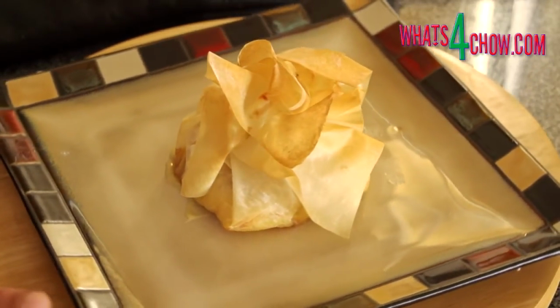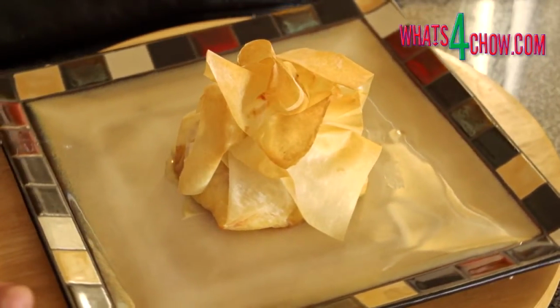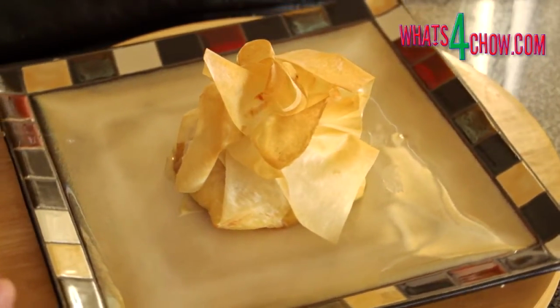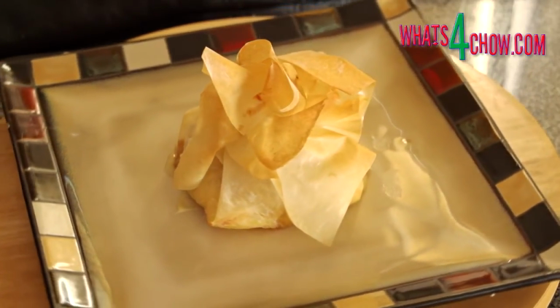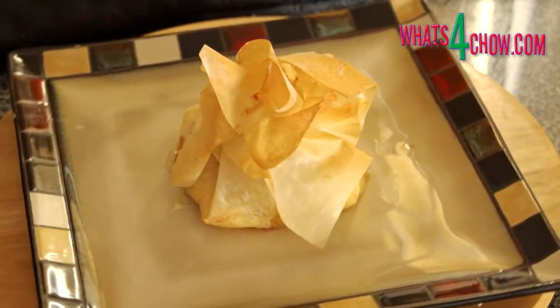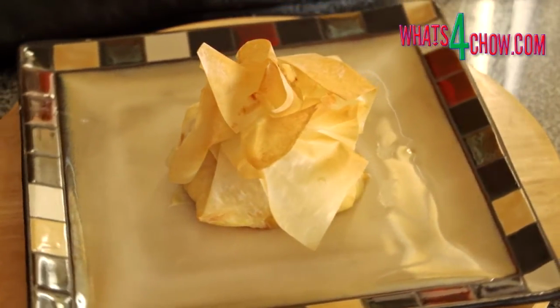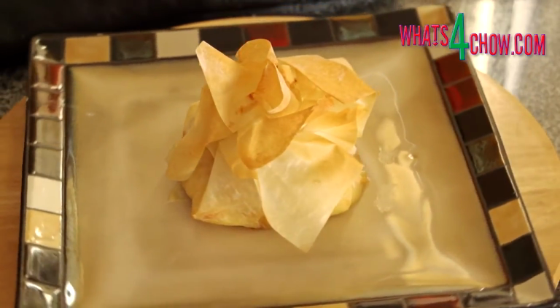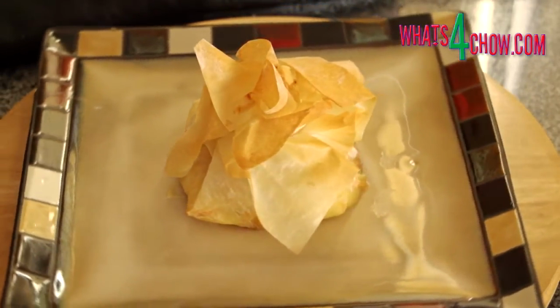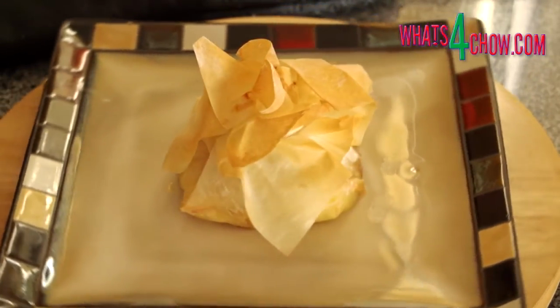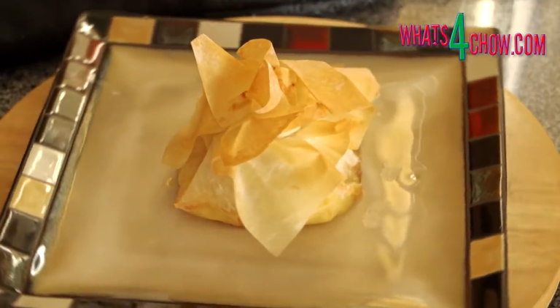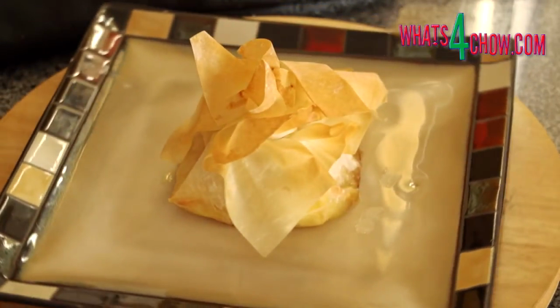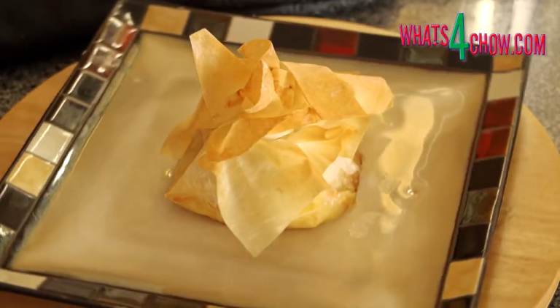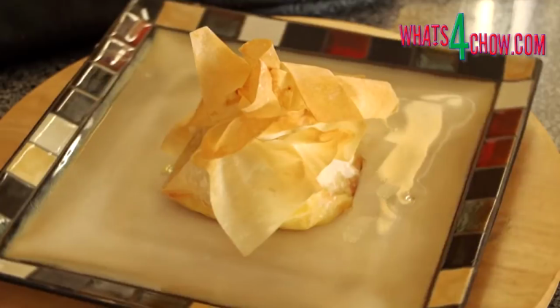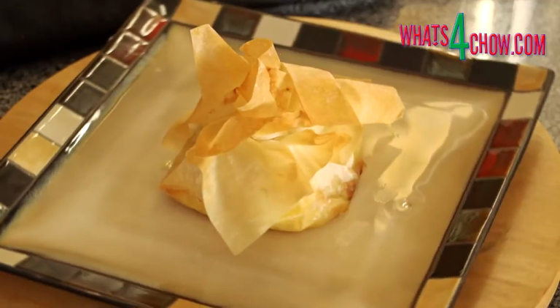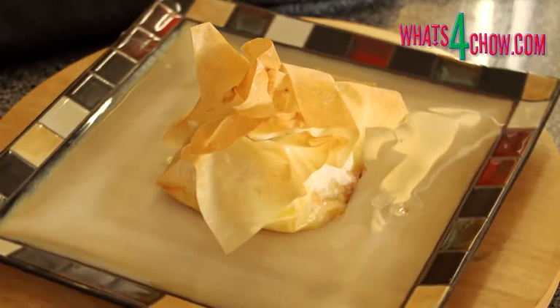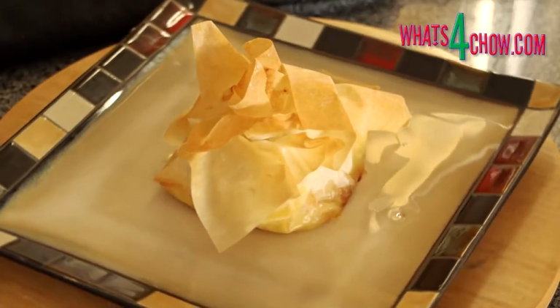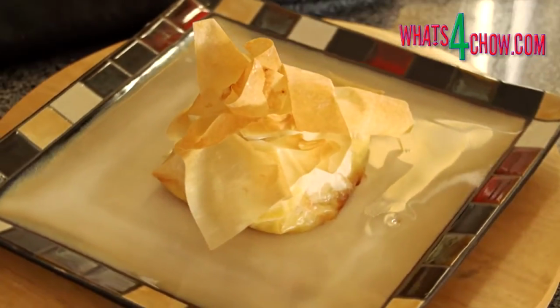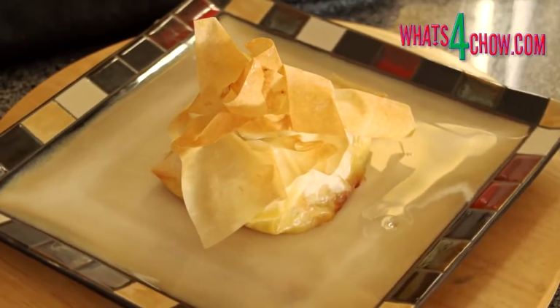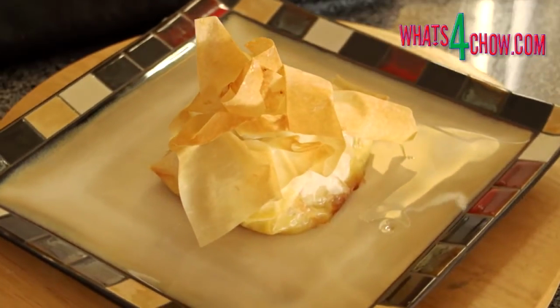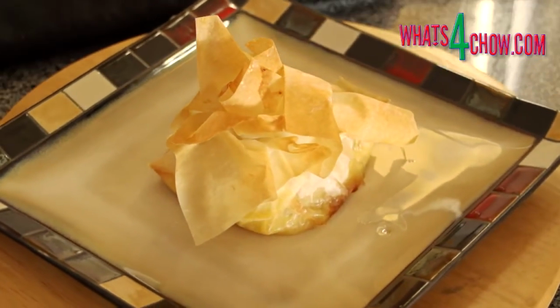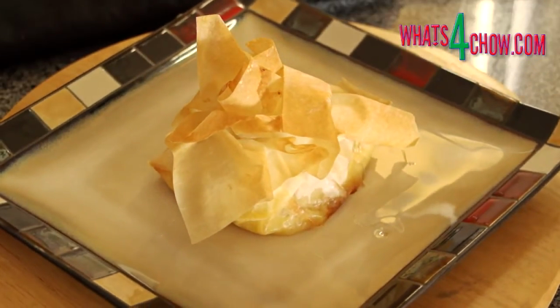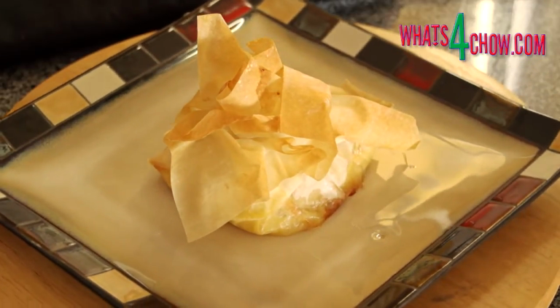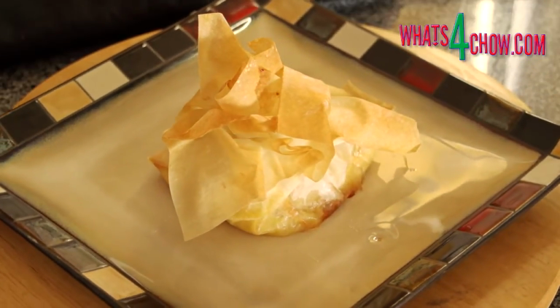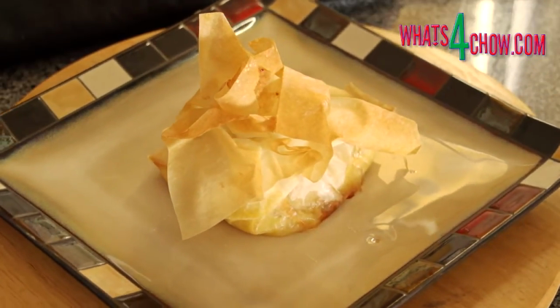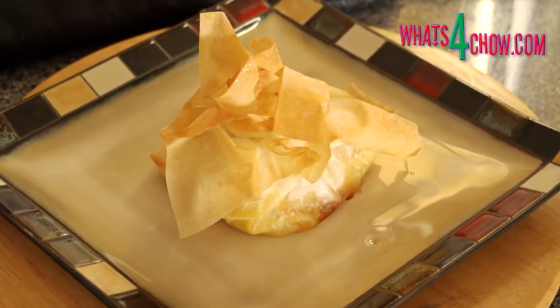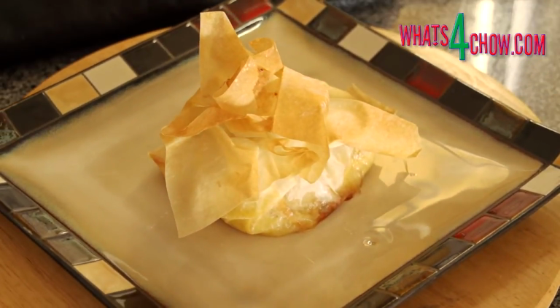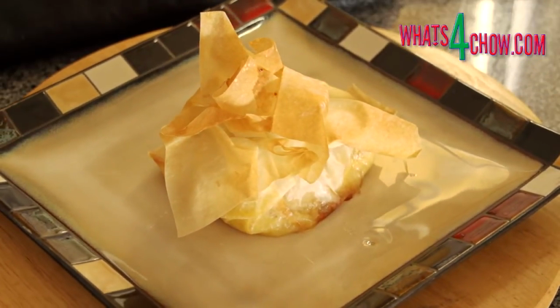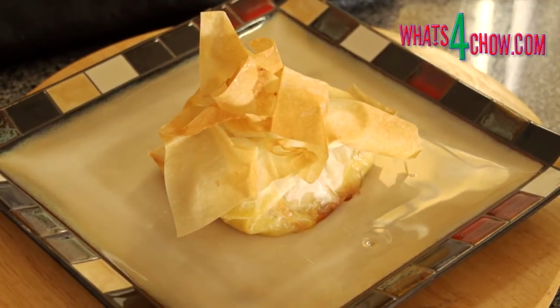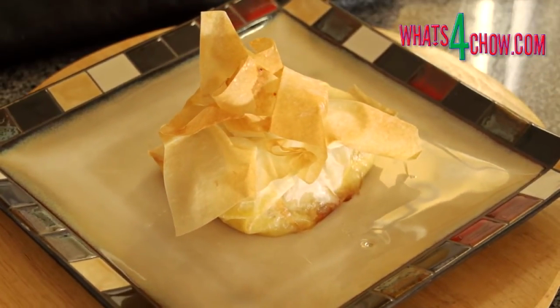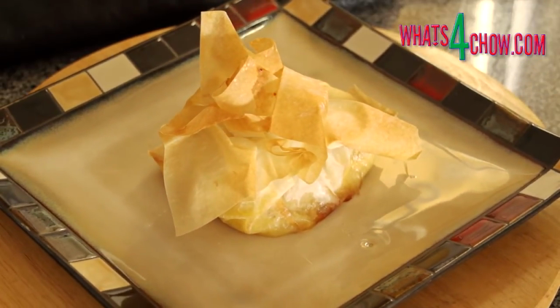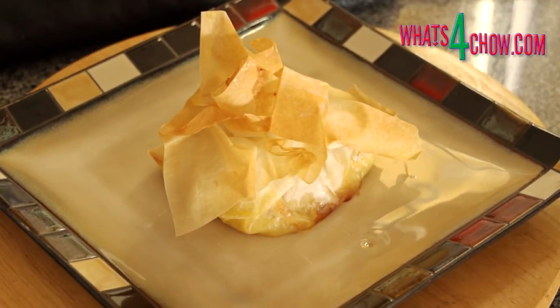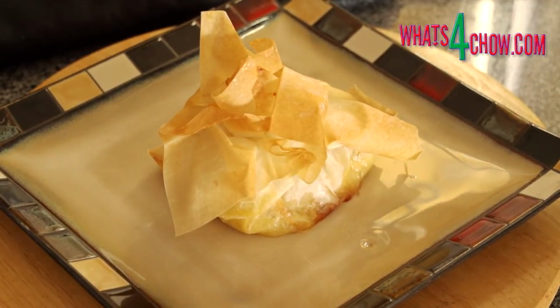Remove the camembert from the oven, transfer it to serving platters and serve immediately.